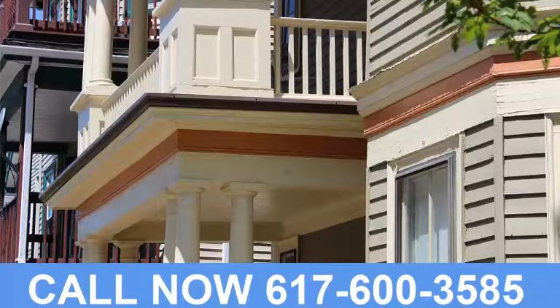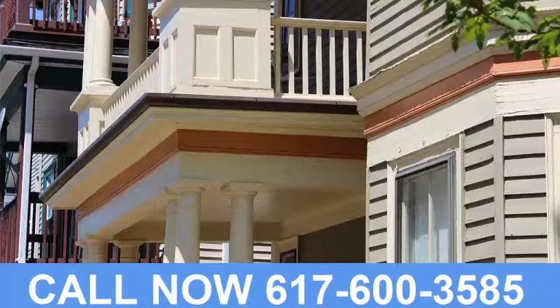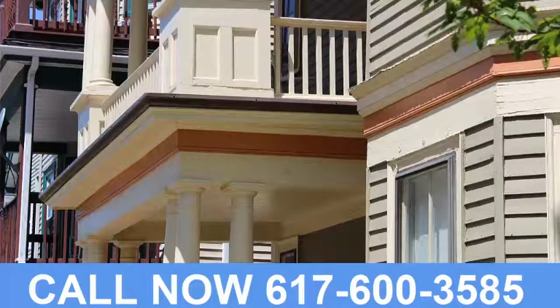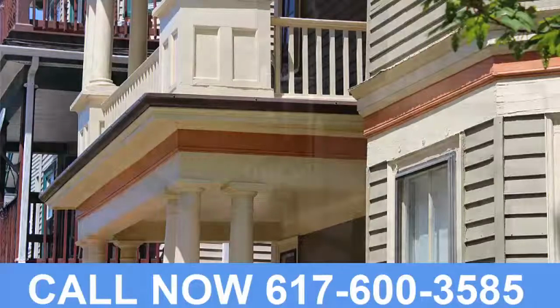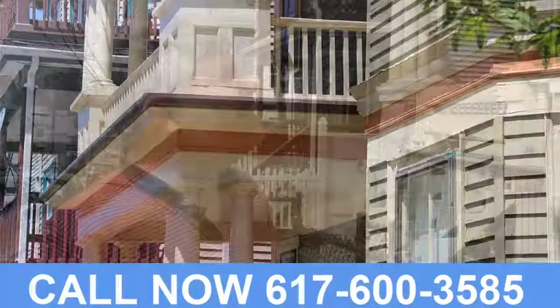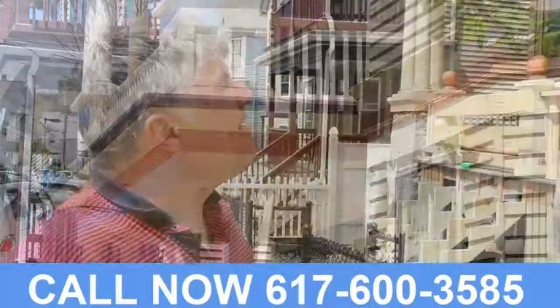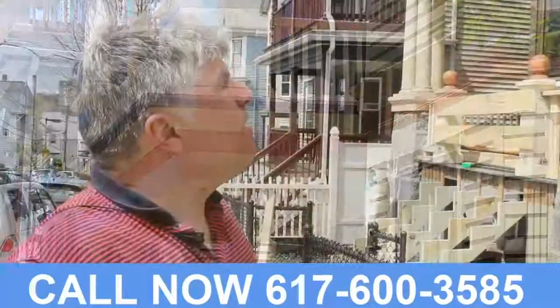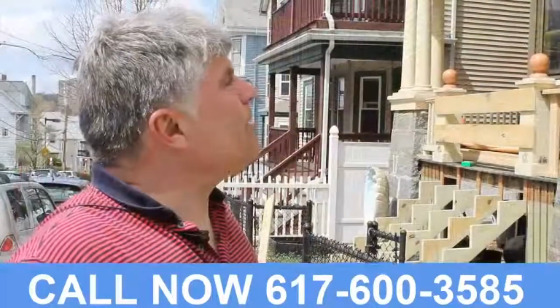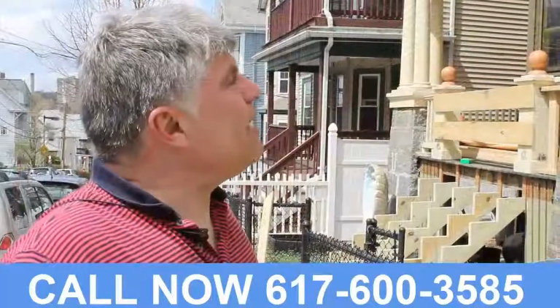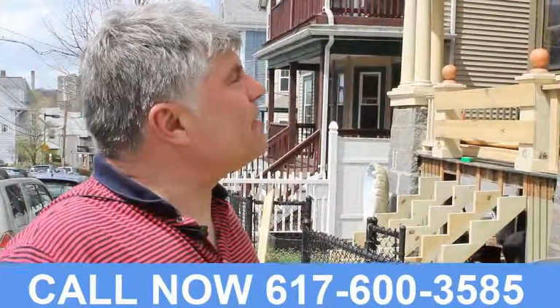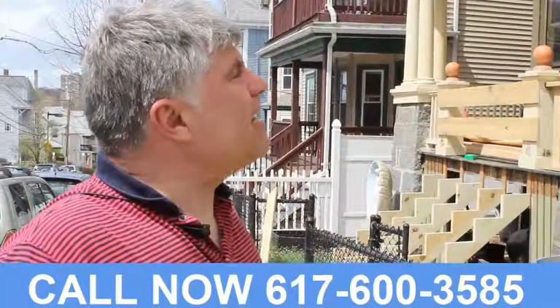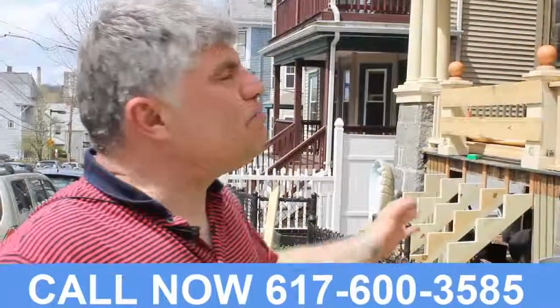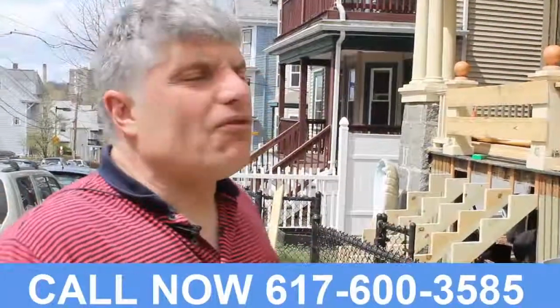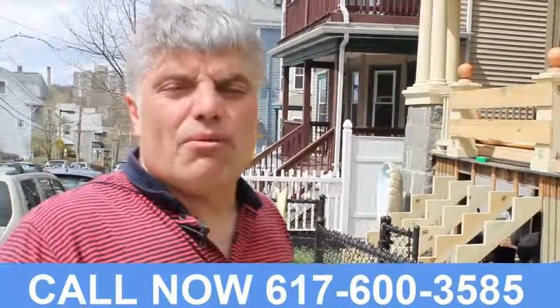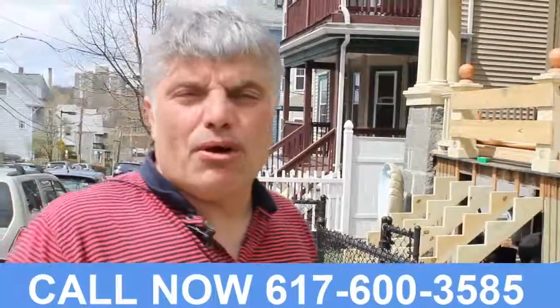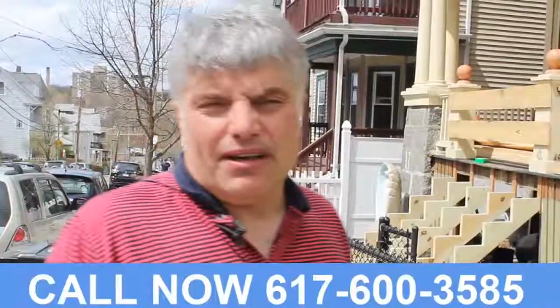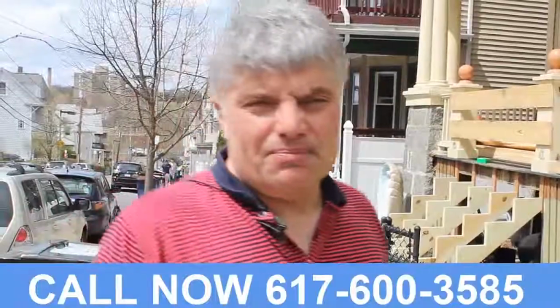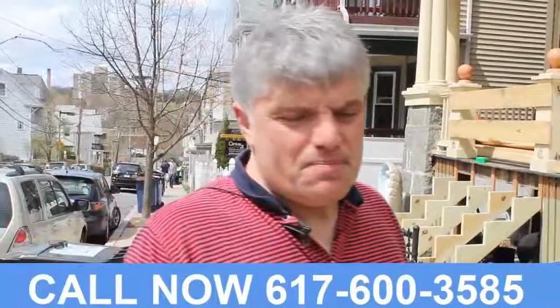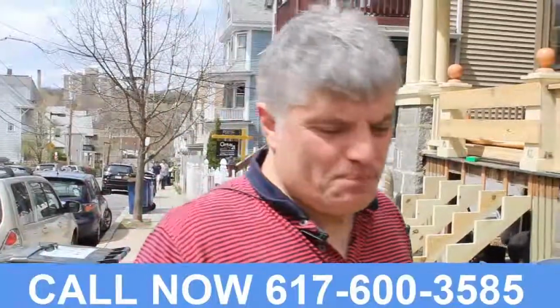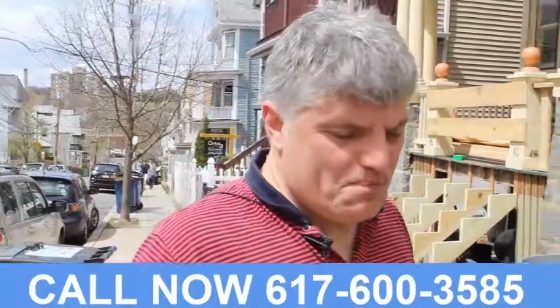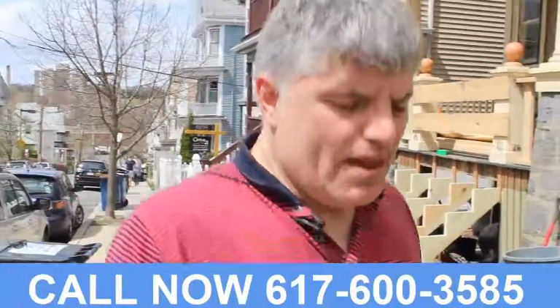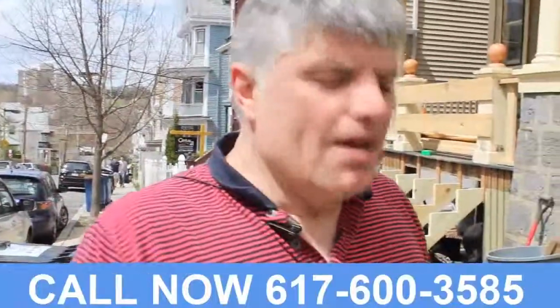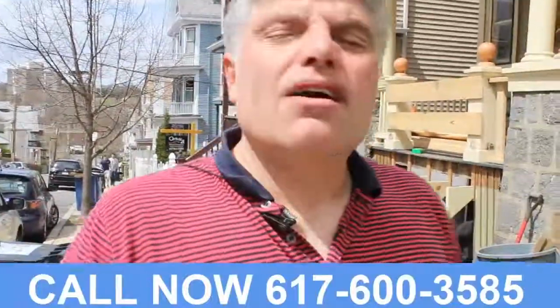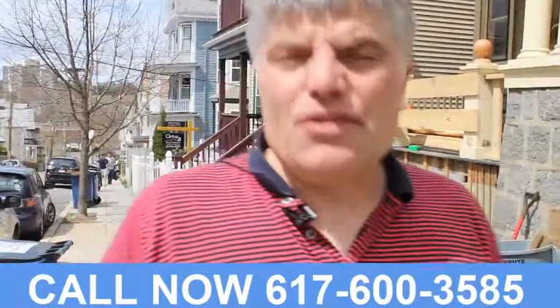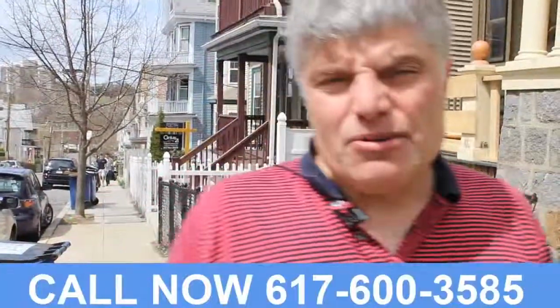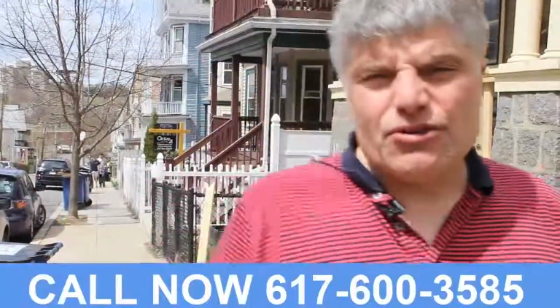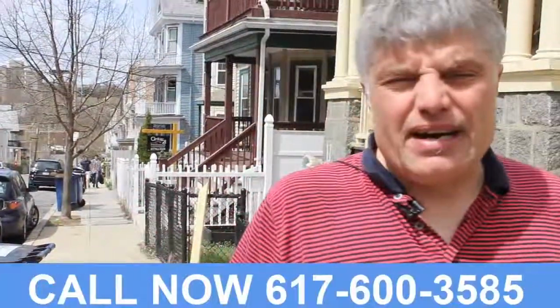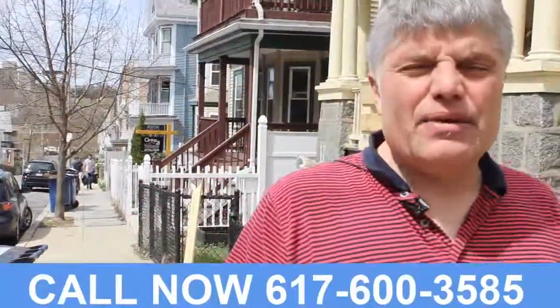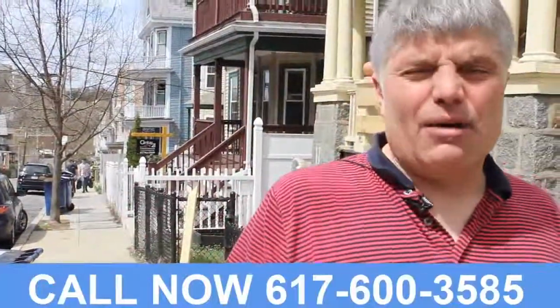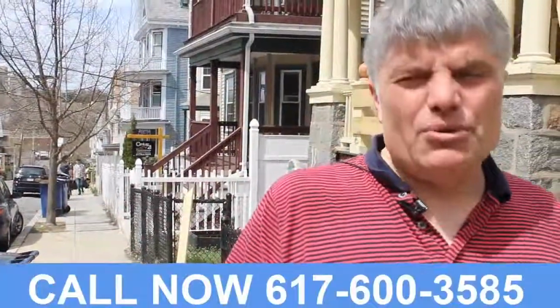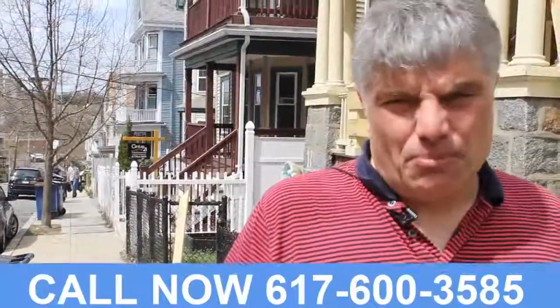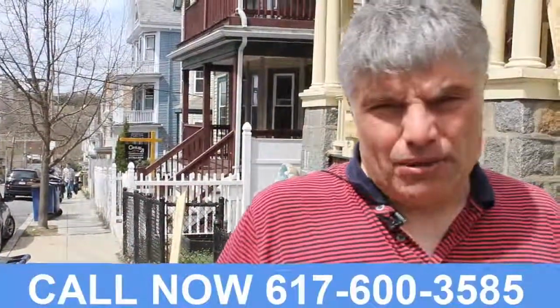In this case it performed brilliantly. Call the number on your screen if we can help you with your problem.